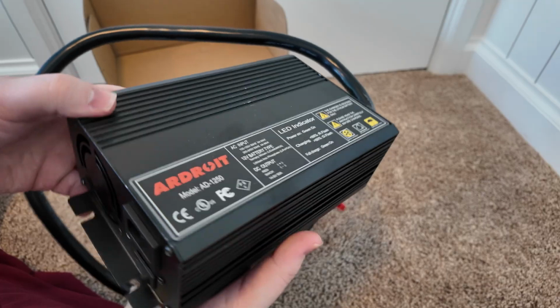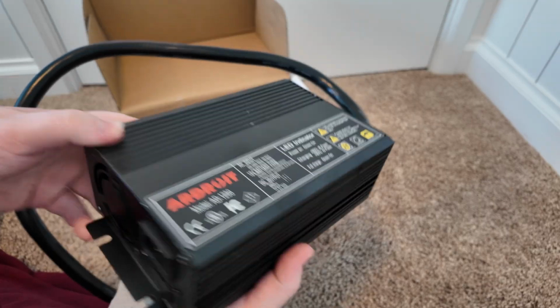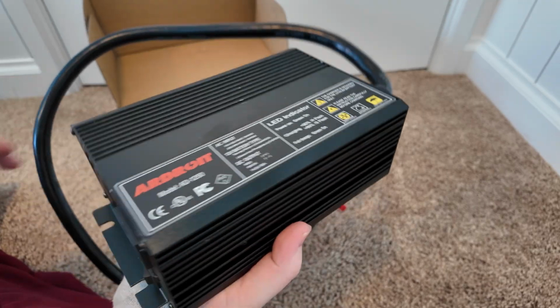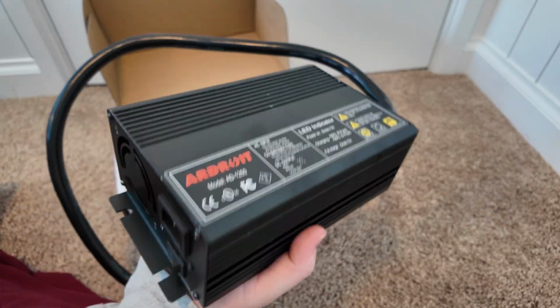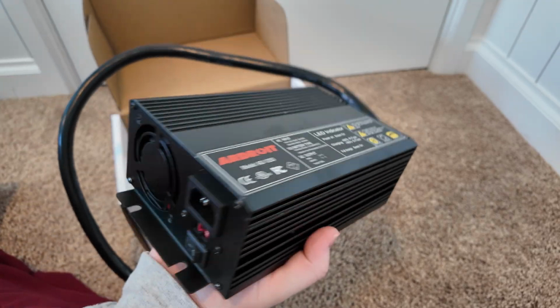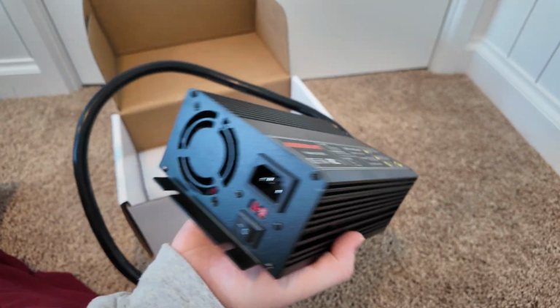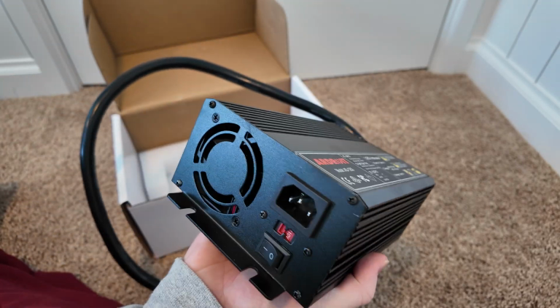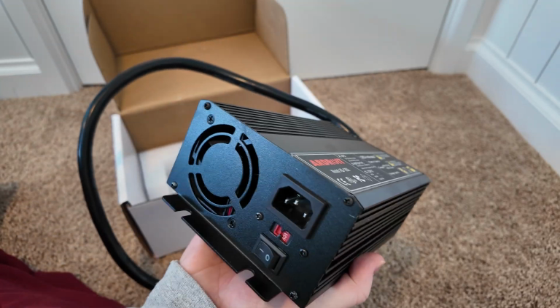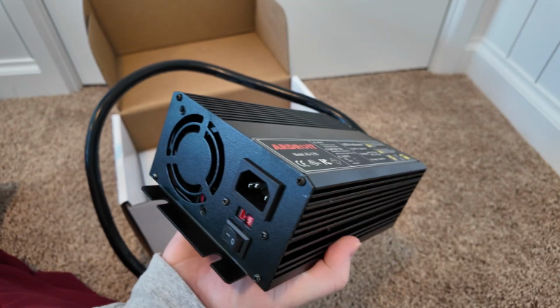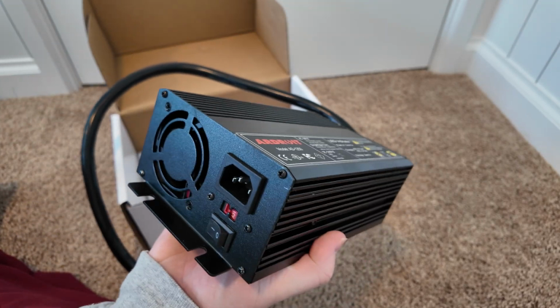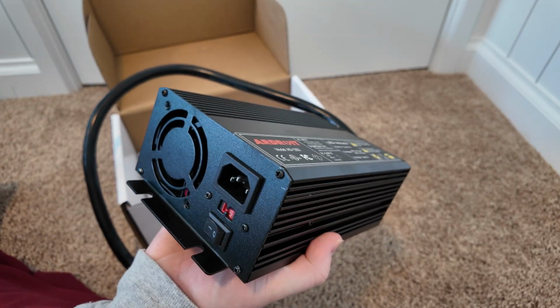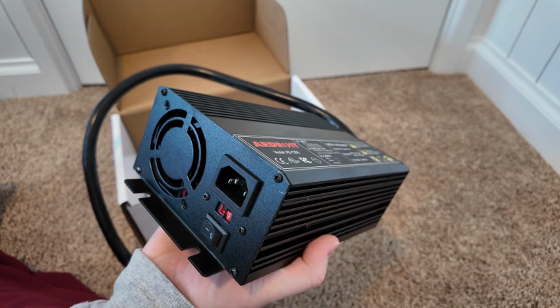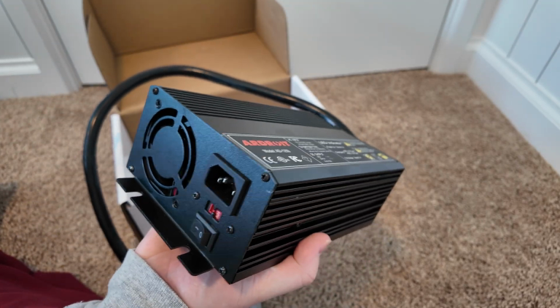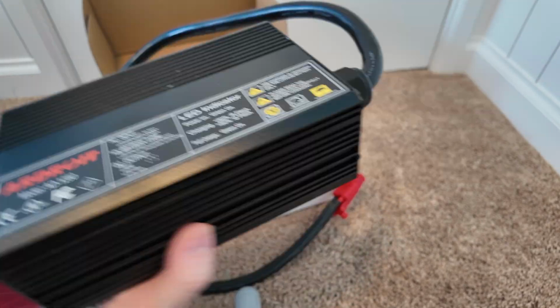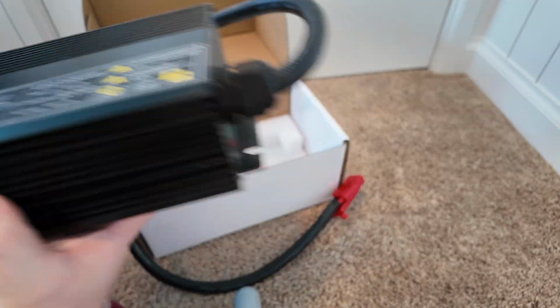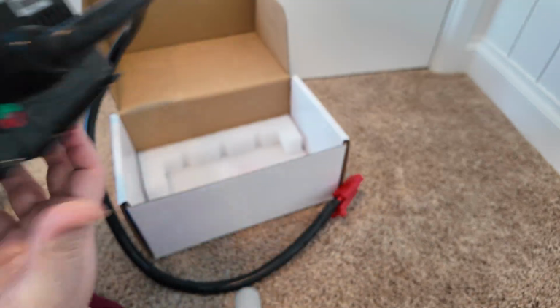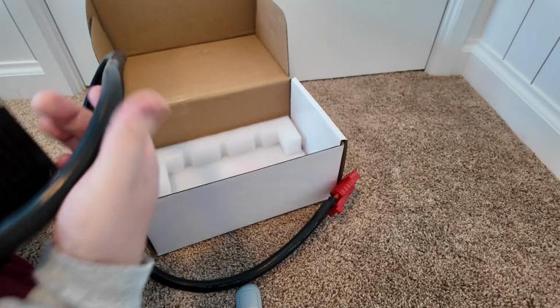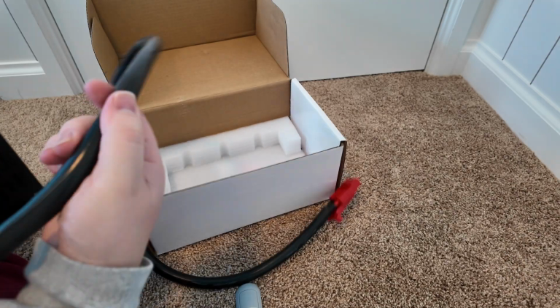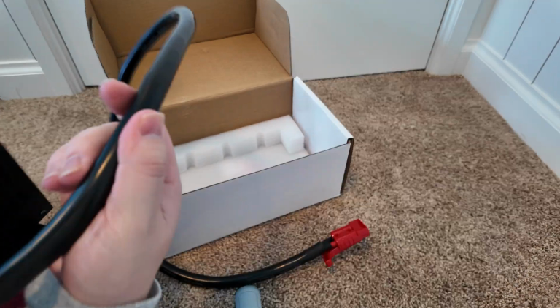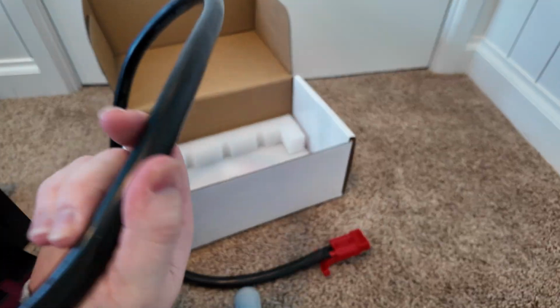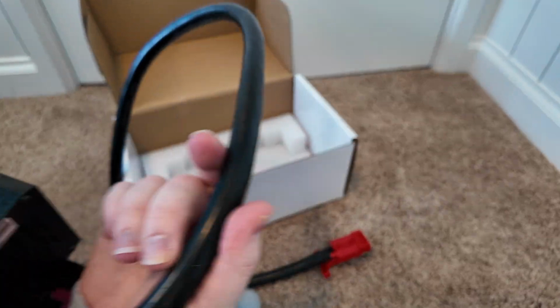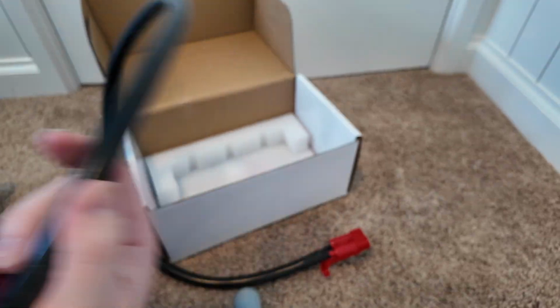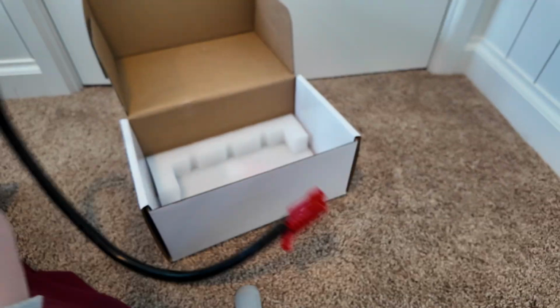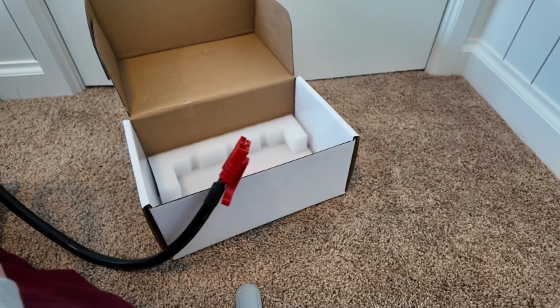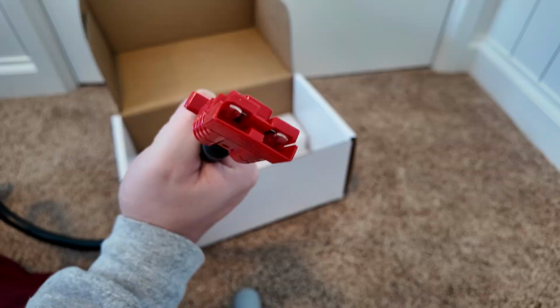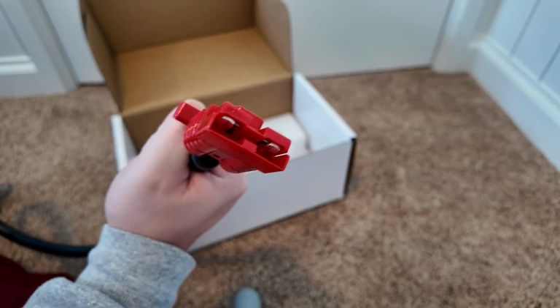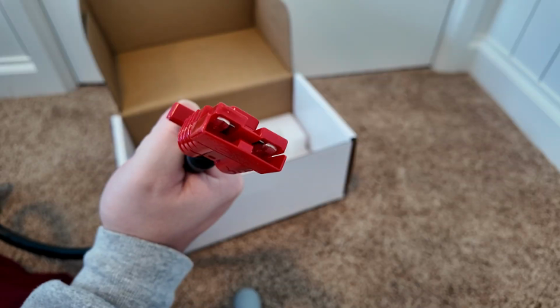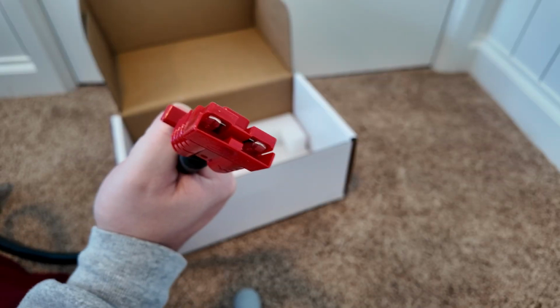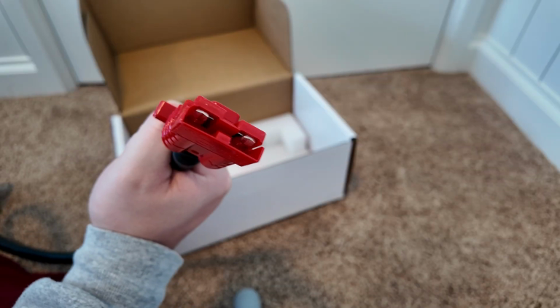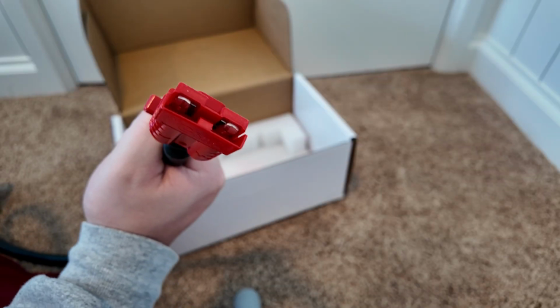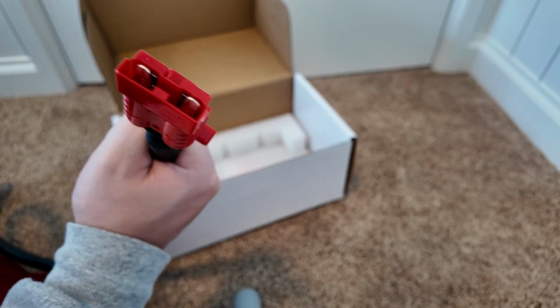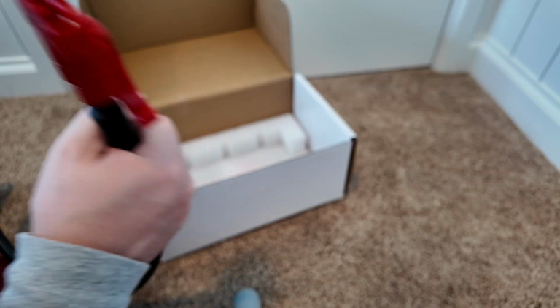Check this out — it's not incredibly heavy or anything, but it's a really nice cable. And there's the other Anderson connector right there.